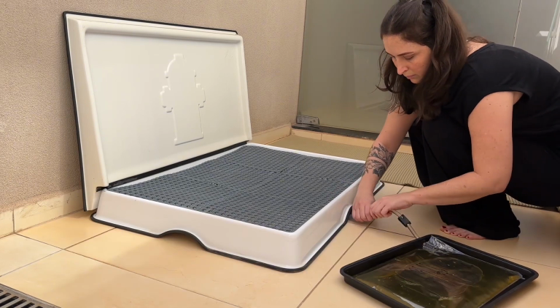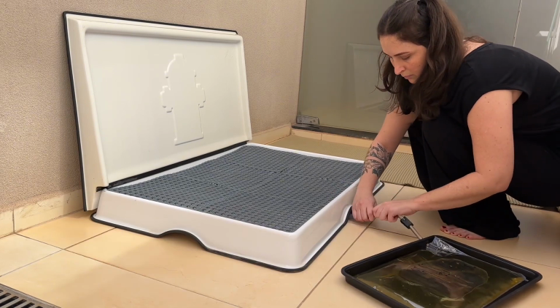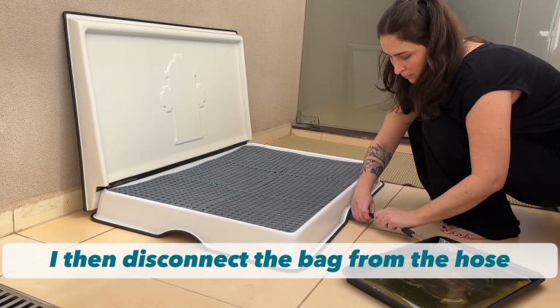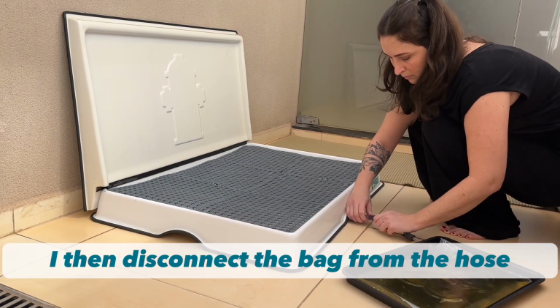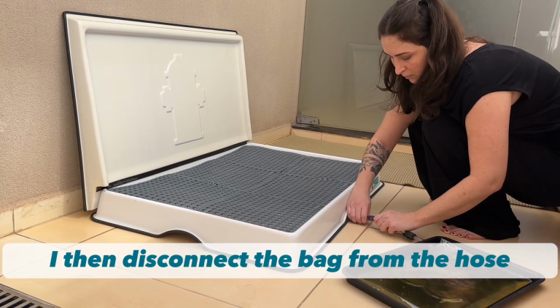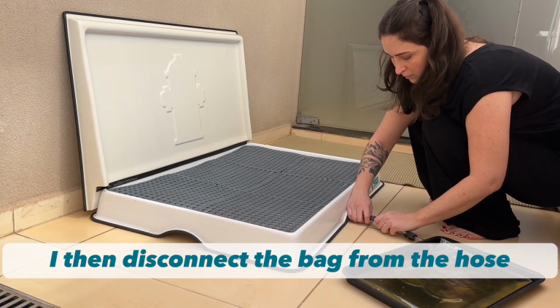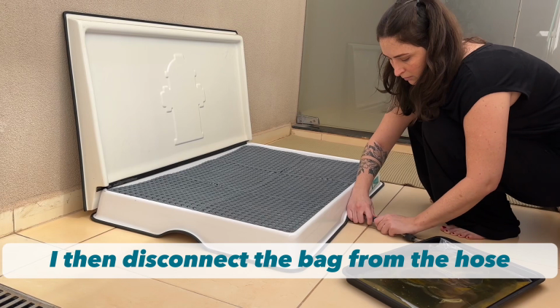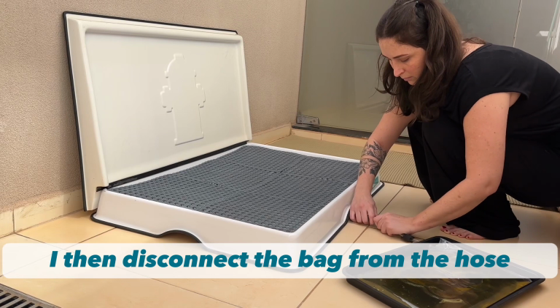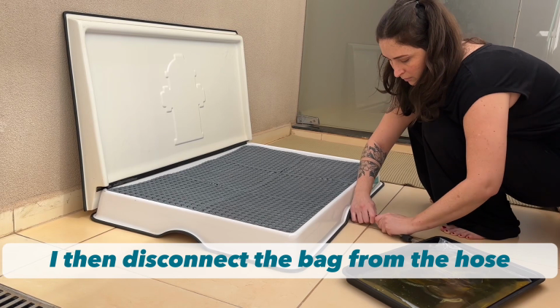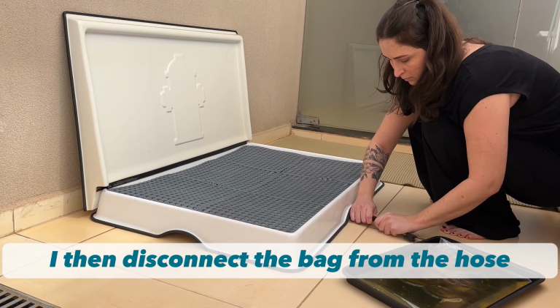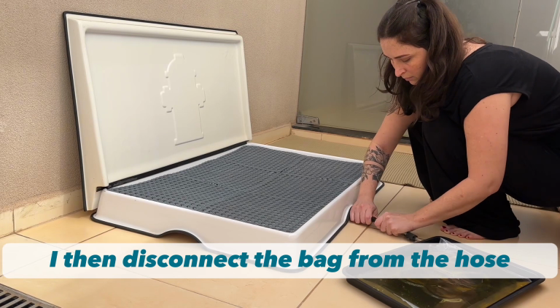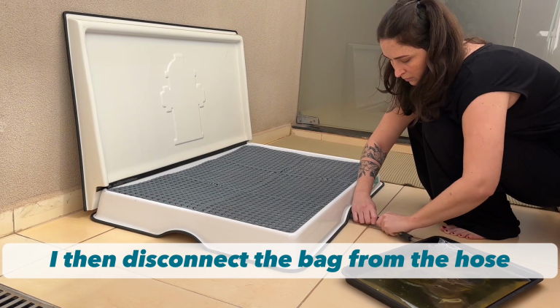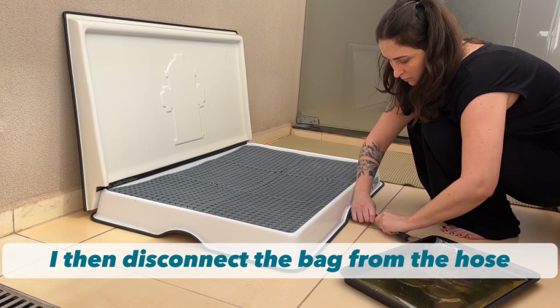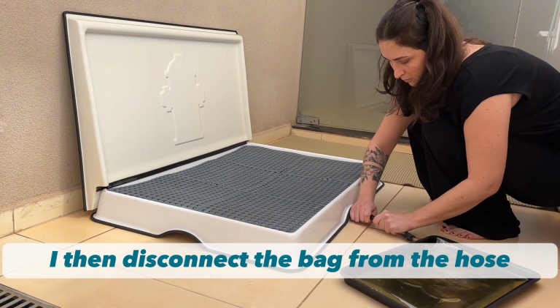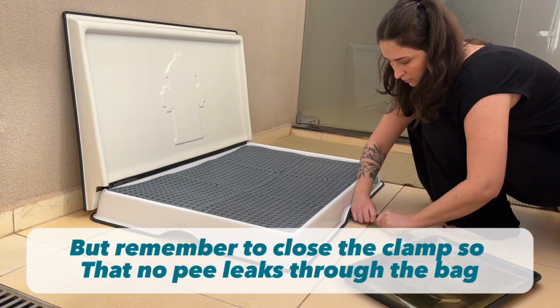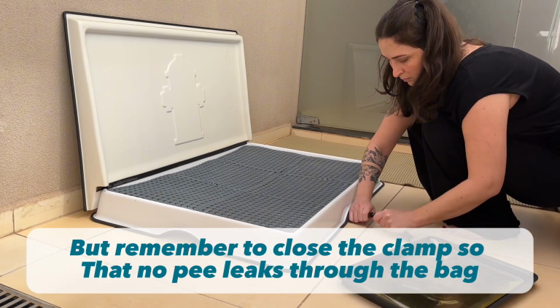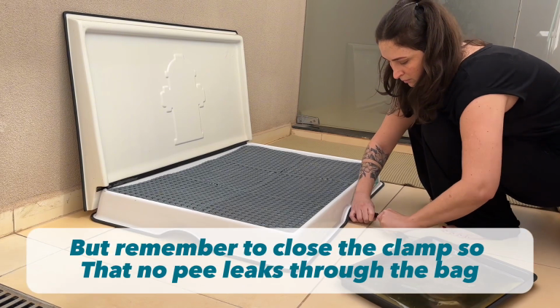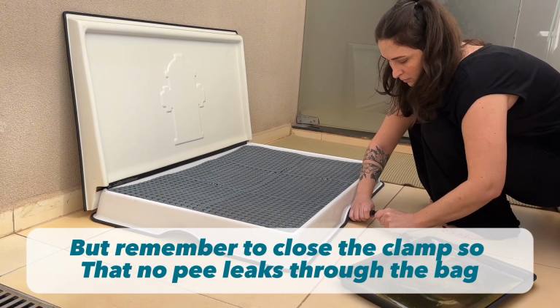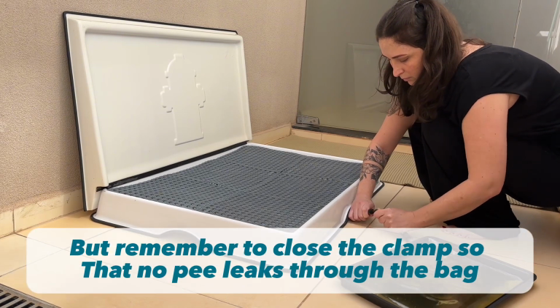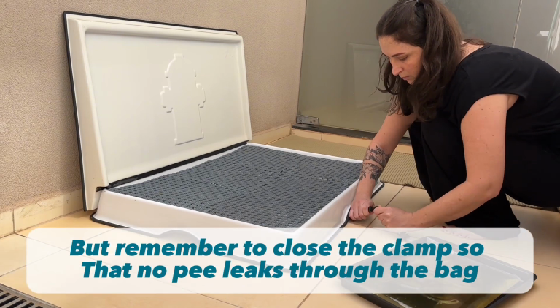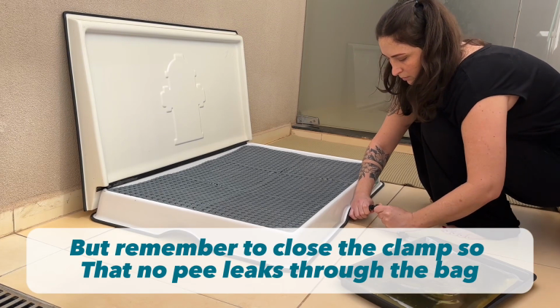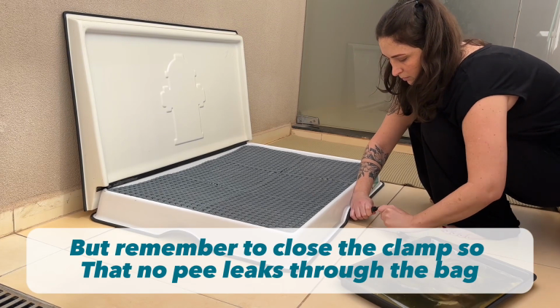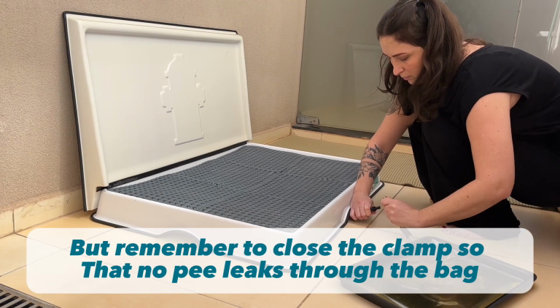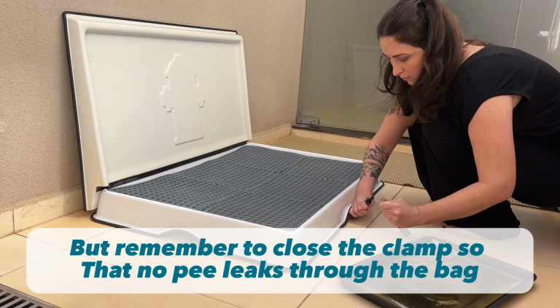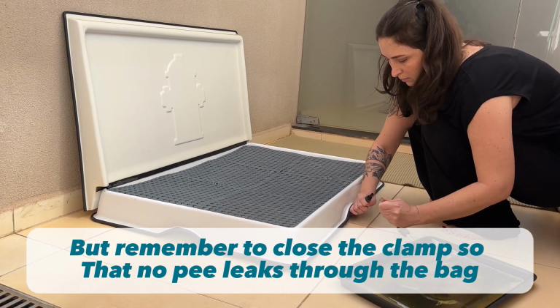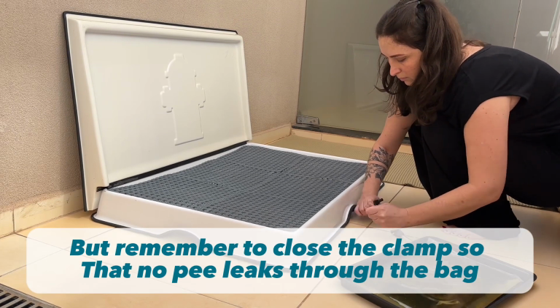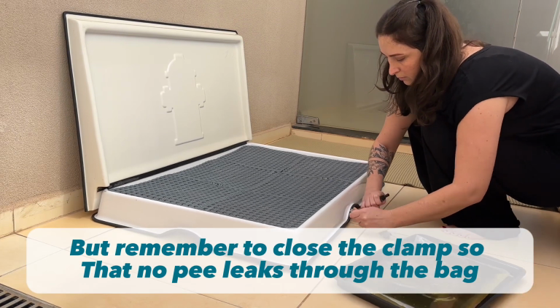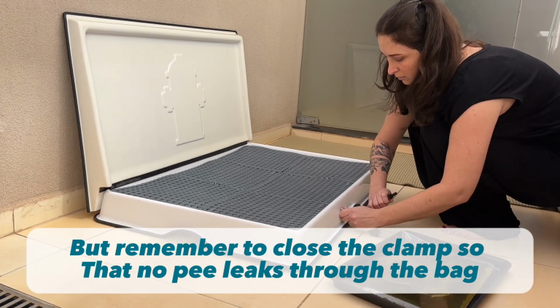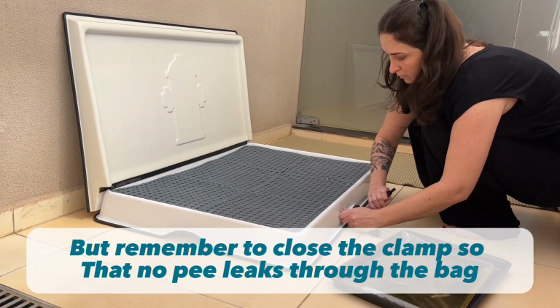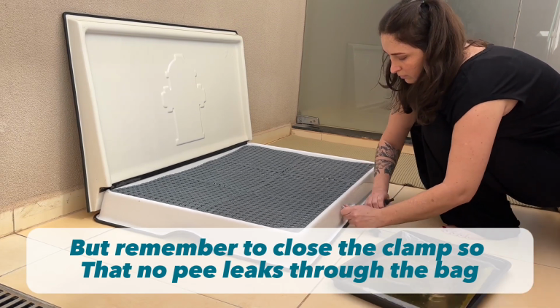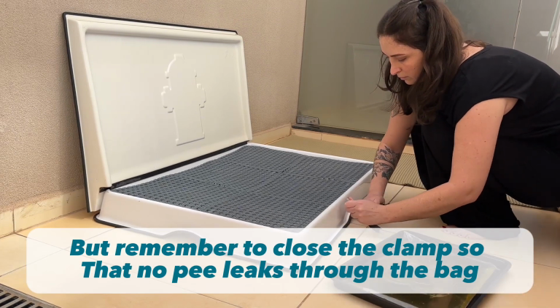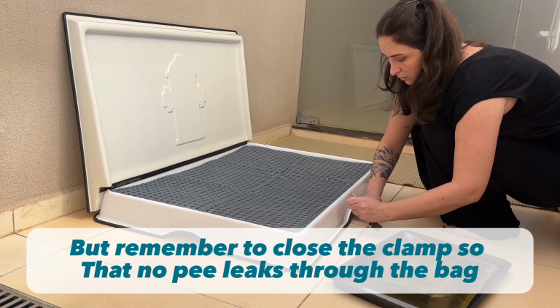I then disconnect the bag from the hose, but remember to close the clamp so that no pee leaks through the bag.